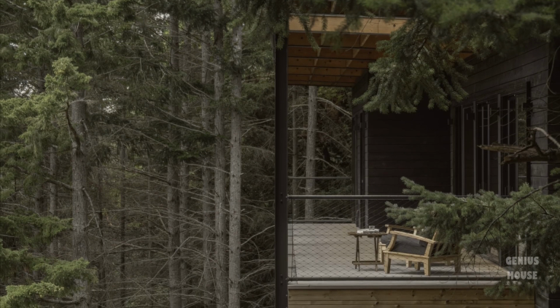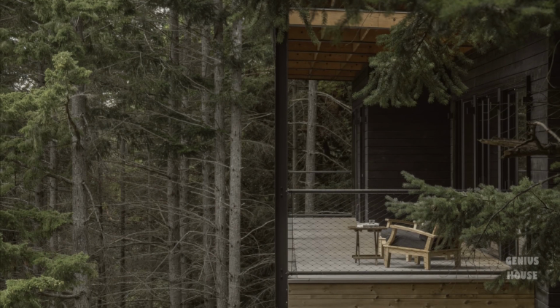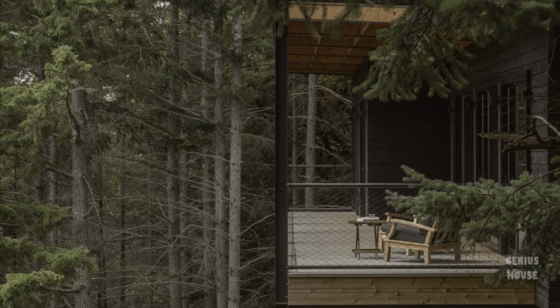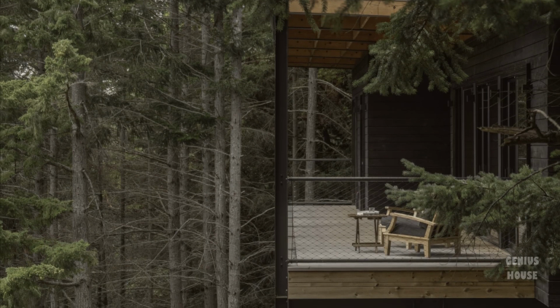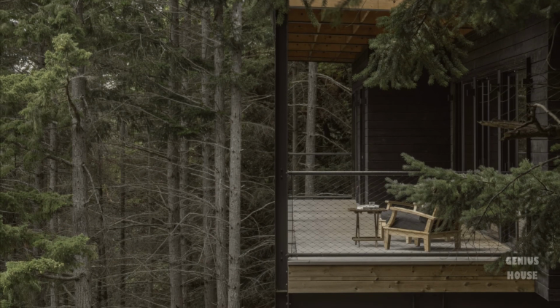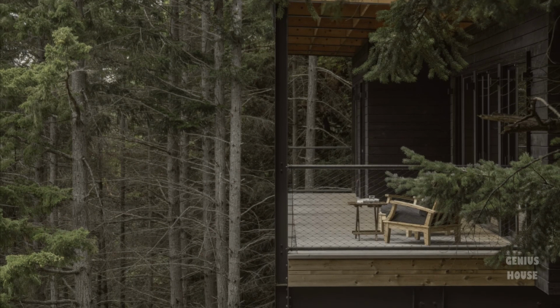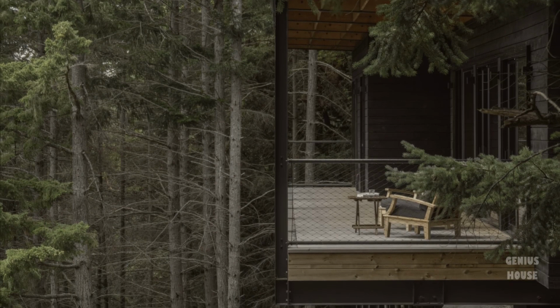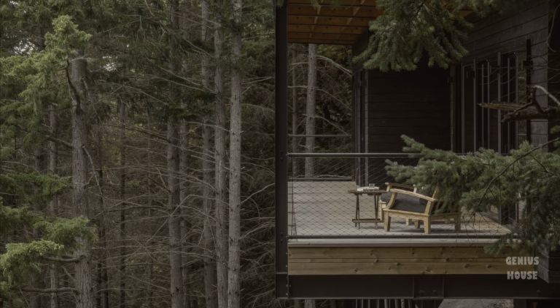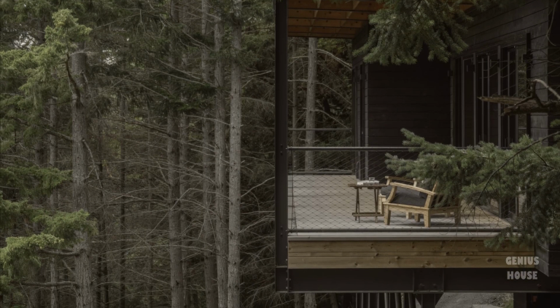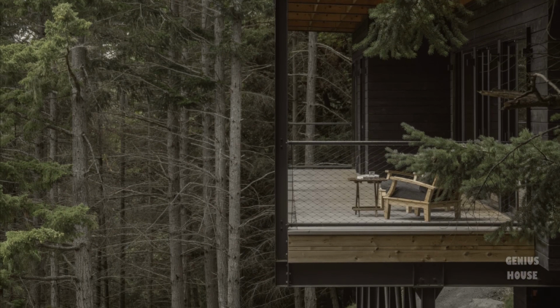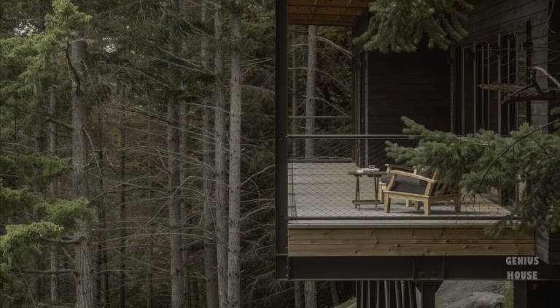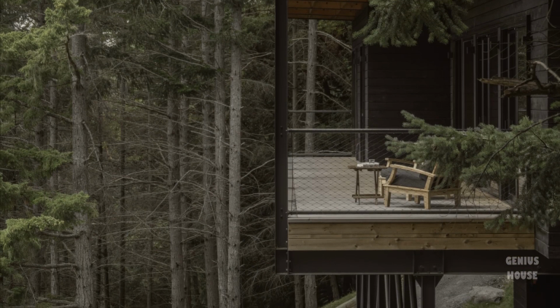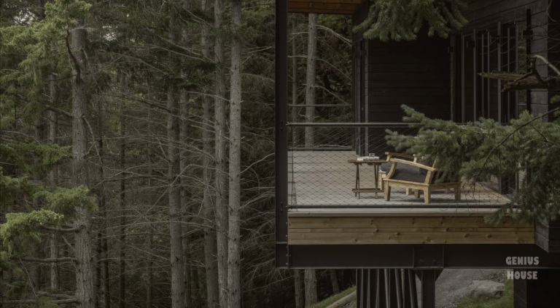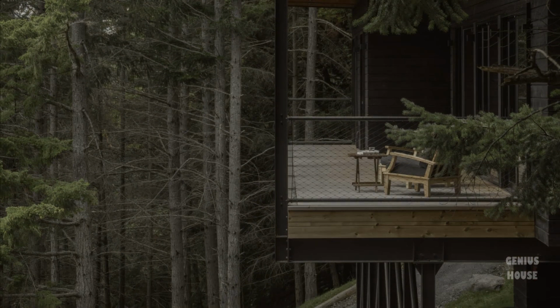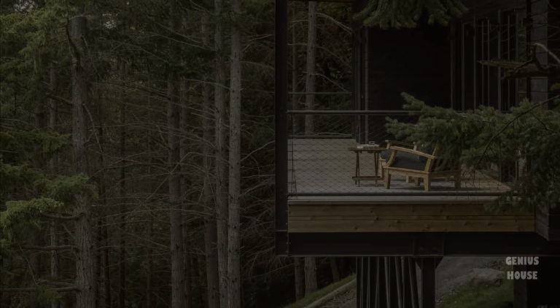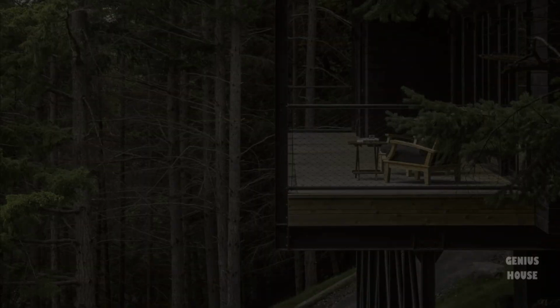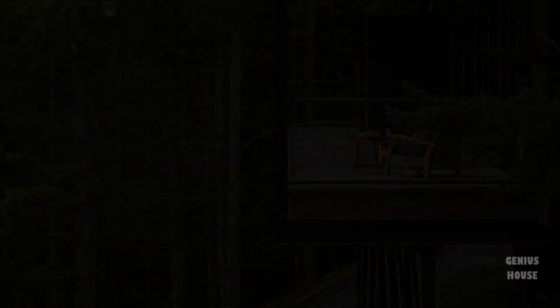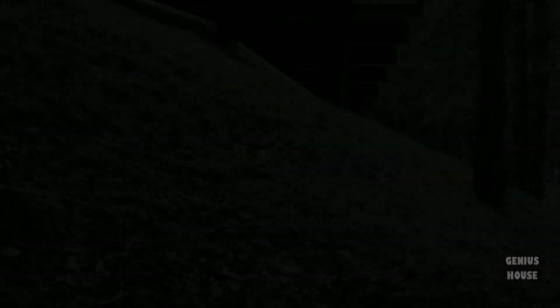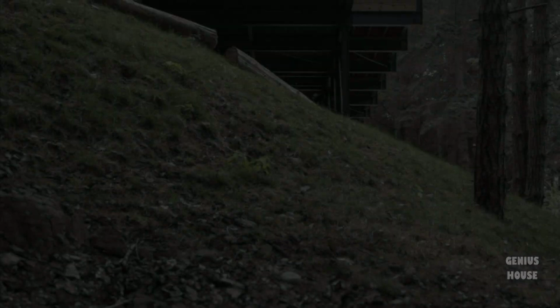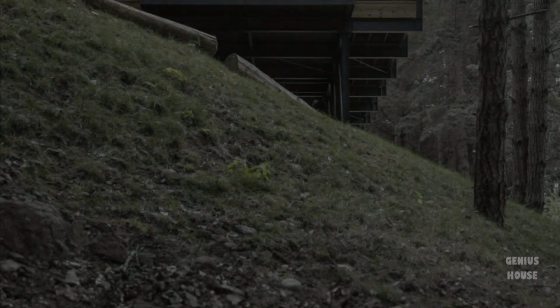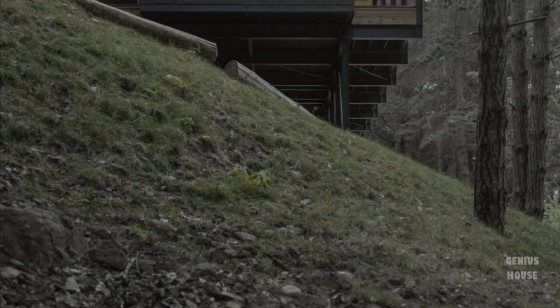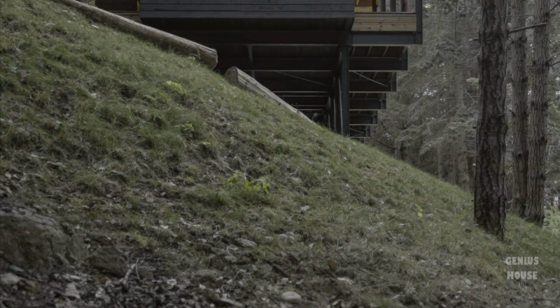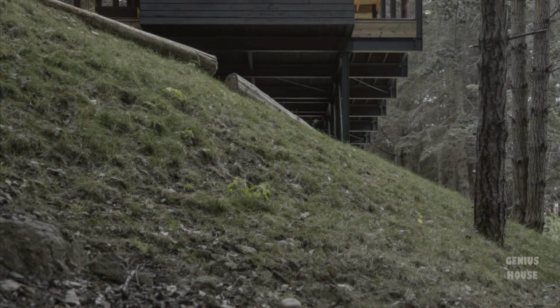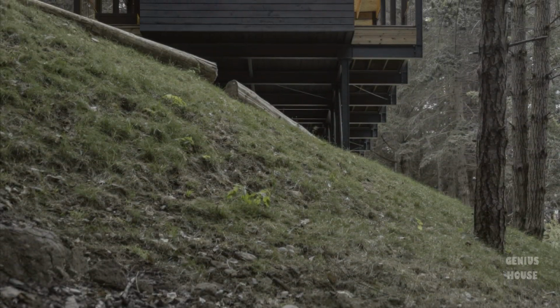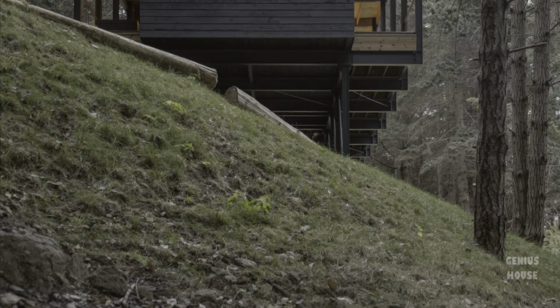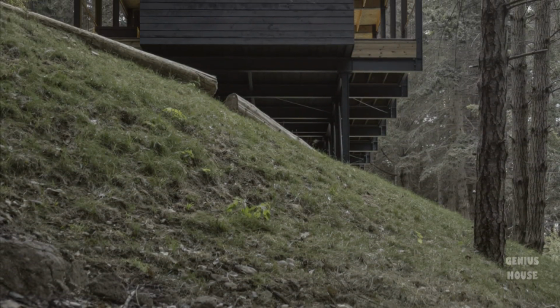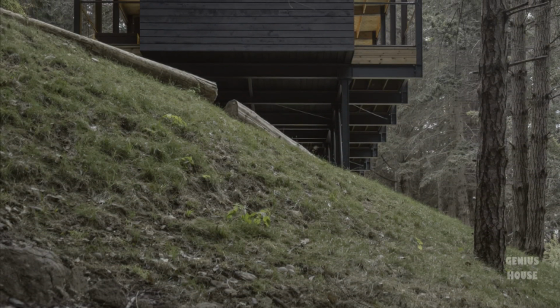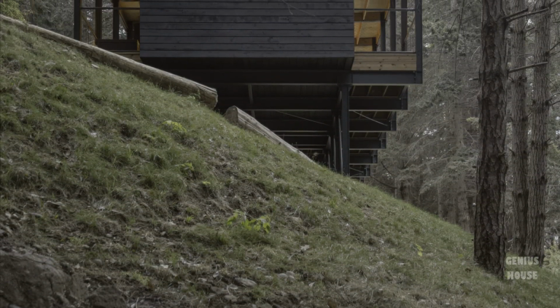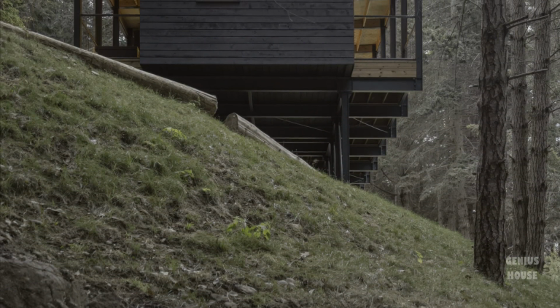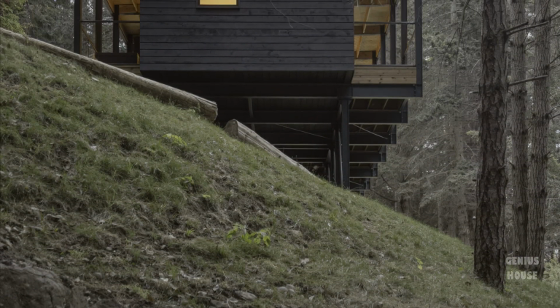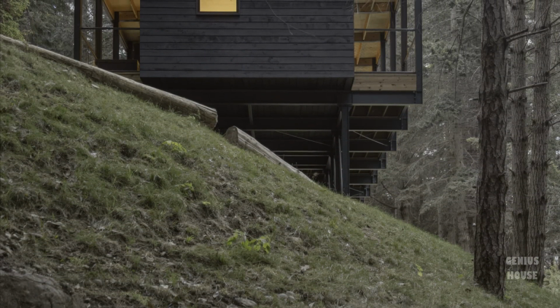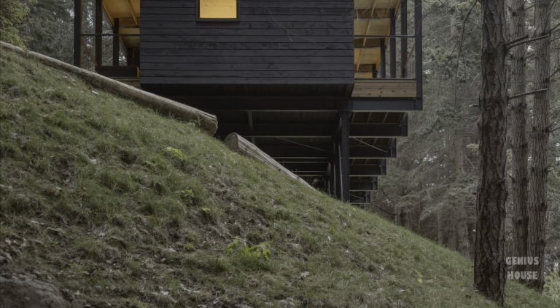This is more than a cabin. It is a long-term vision for living lightly, adapting gracefully, and designing with deep respect for the land.